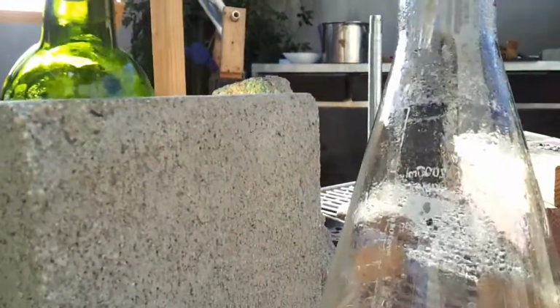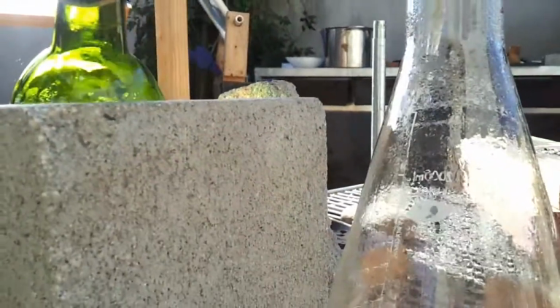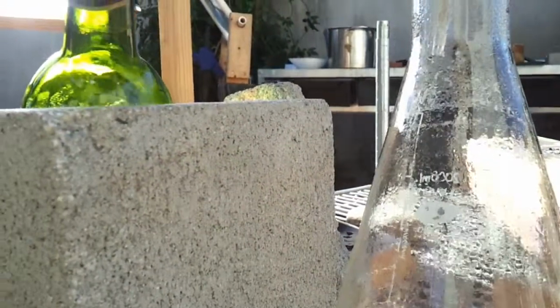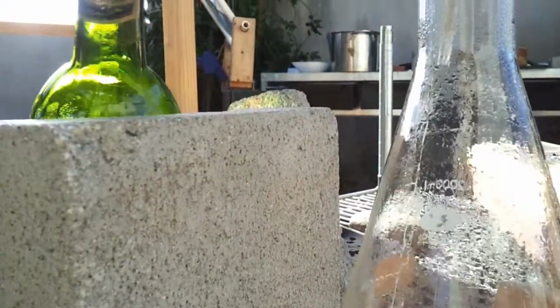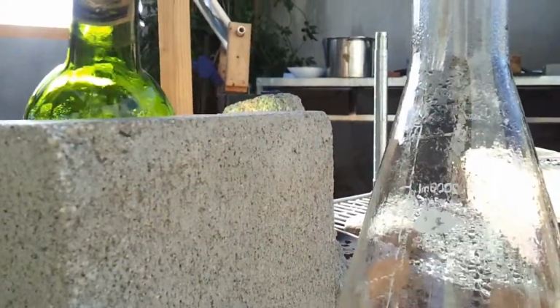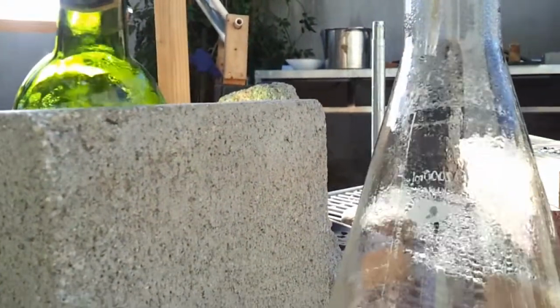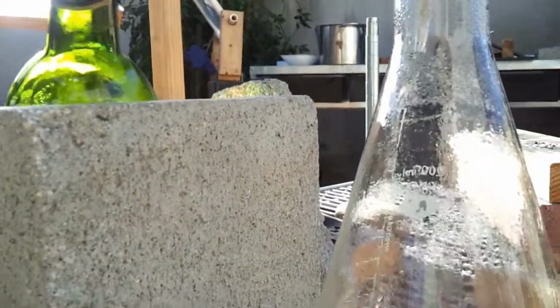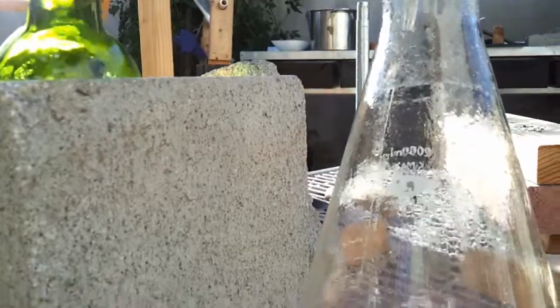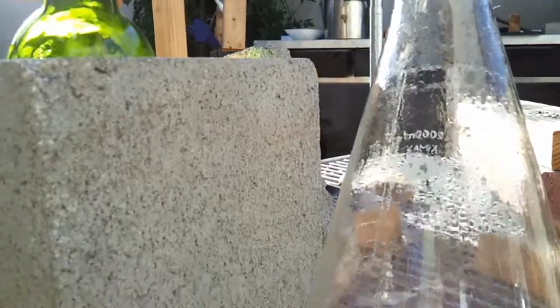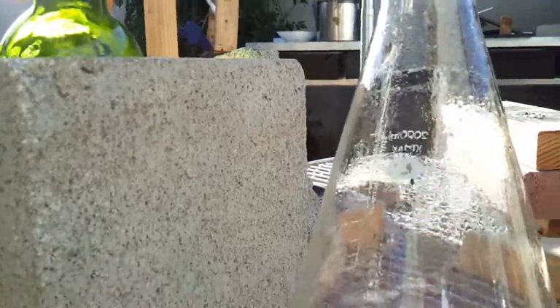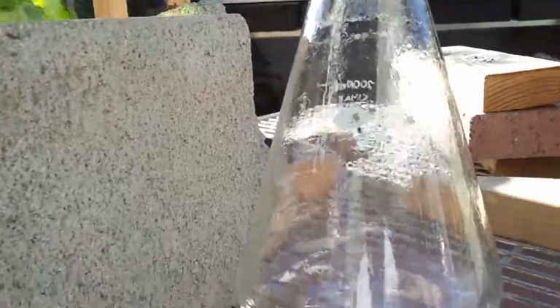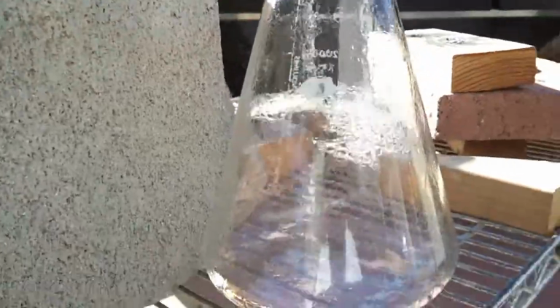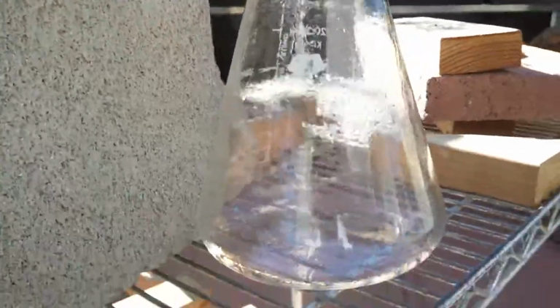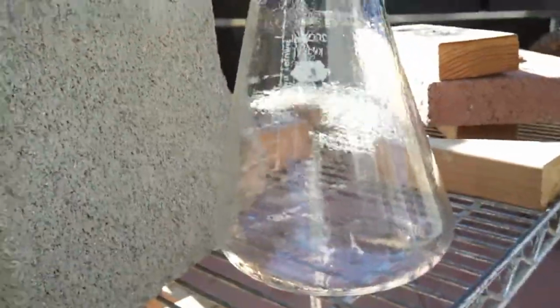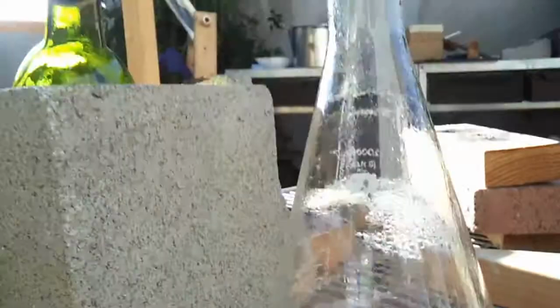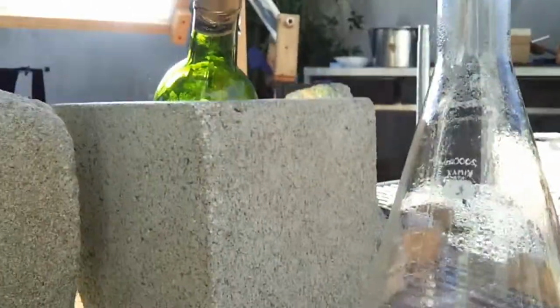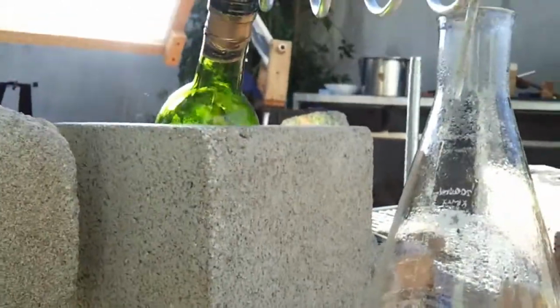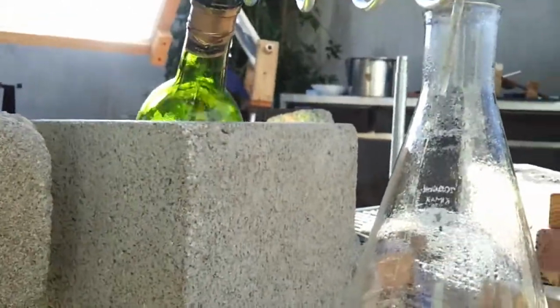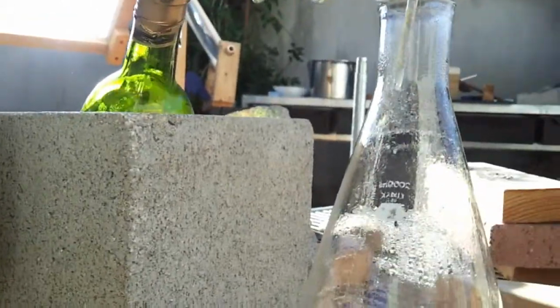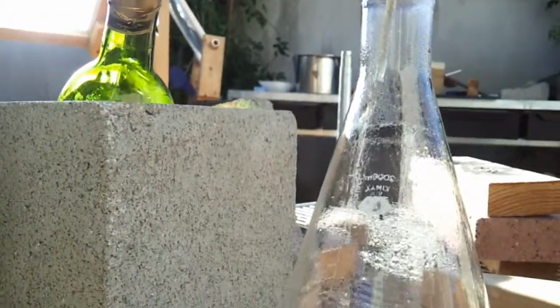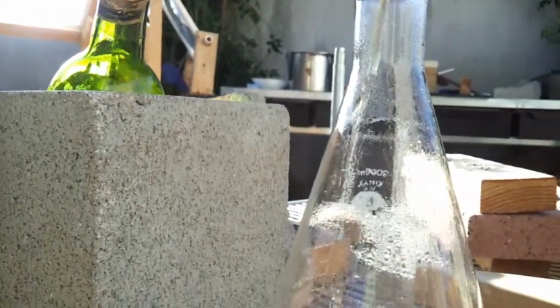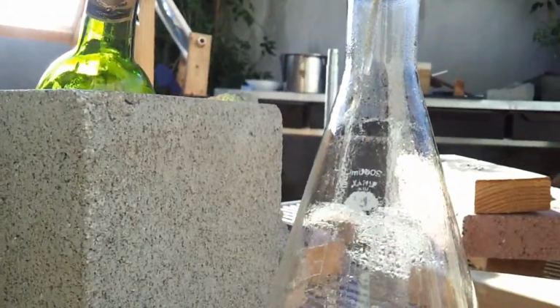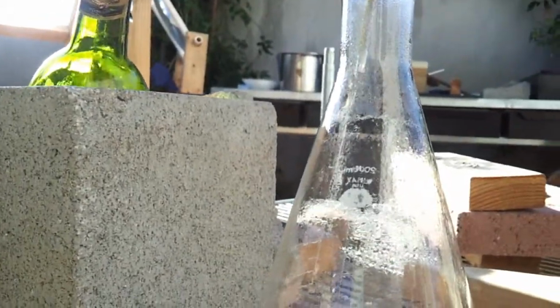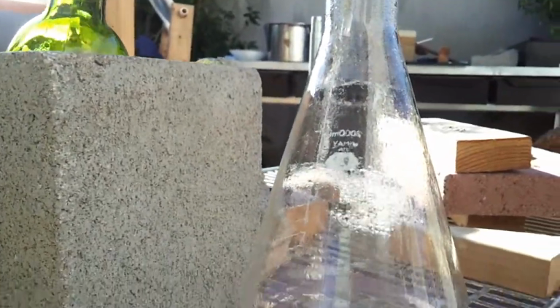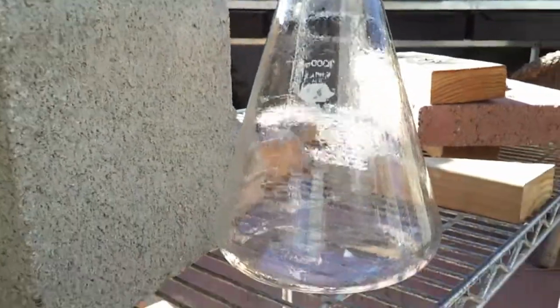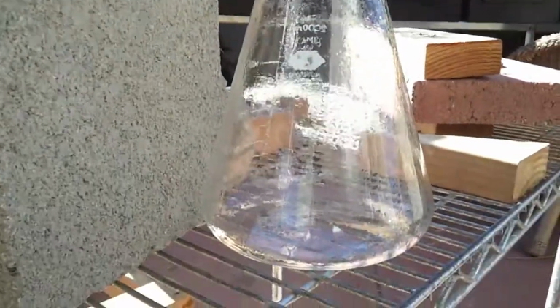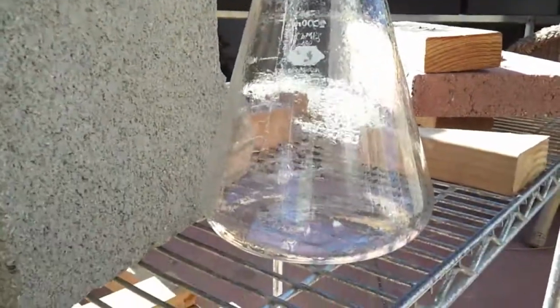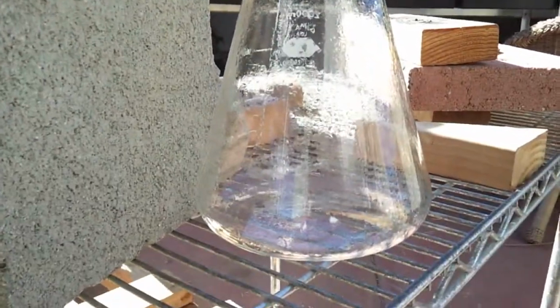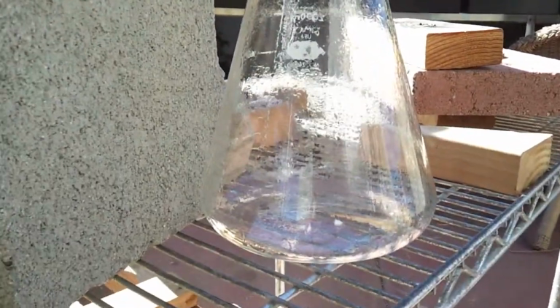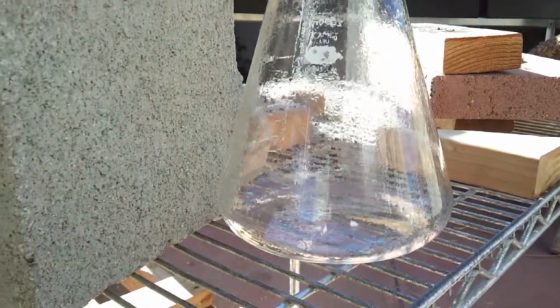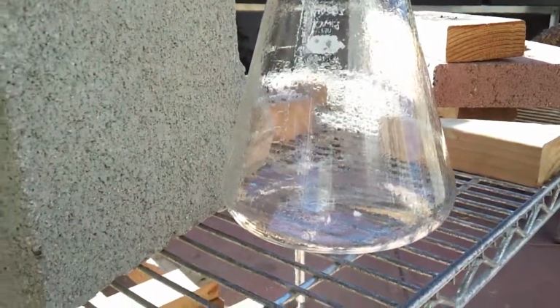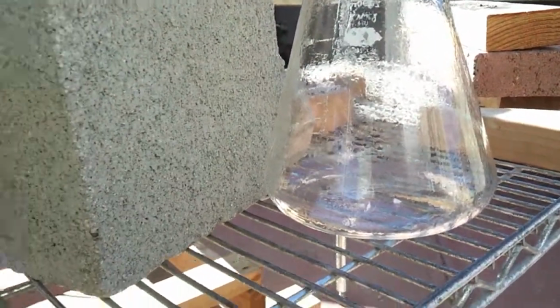Locked out of the house and thirsty — what else are you going to do? Make water. I'm not talking about pissing in the bushes.